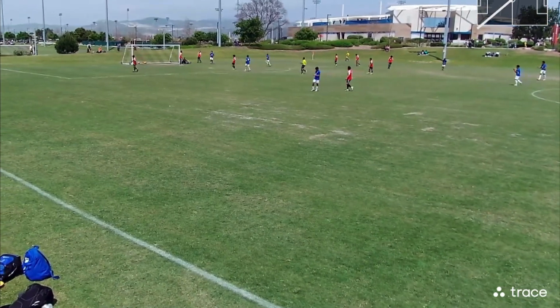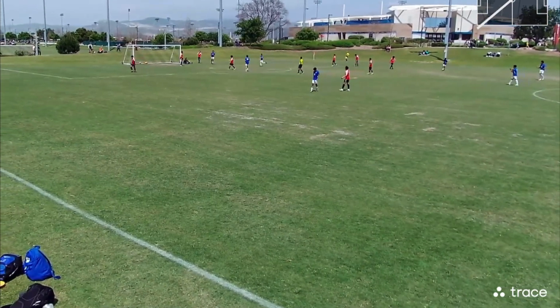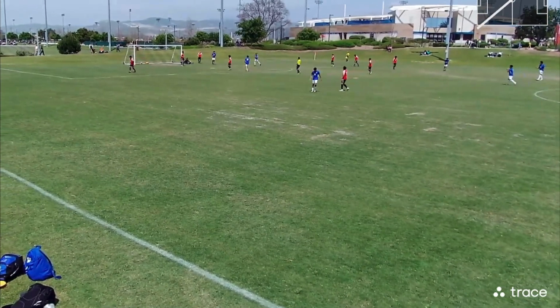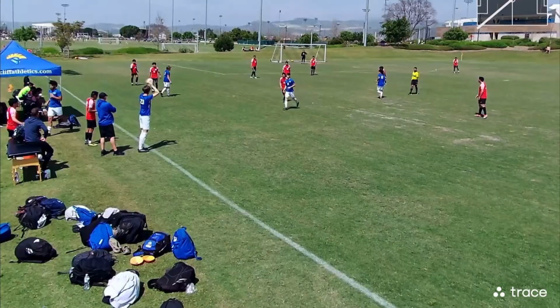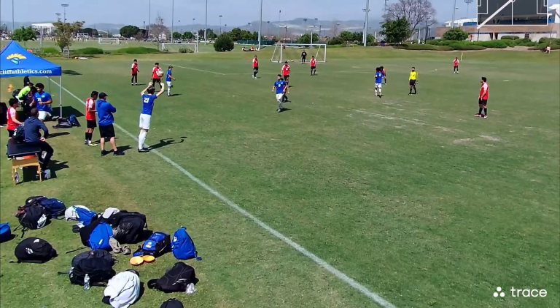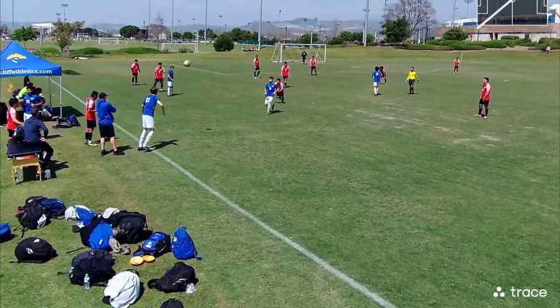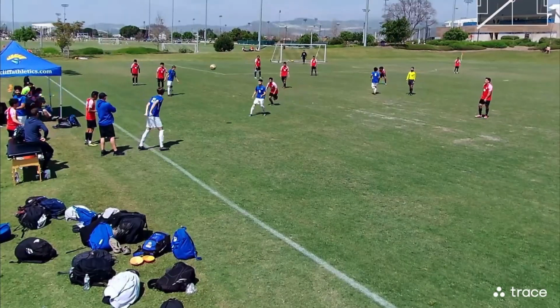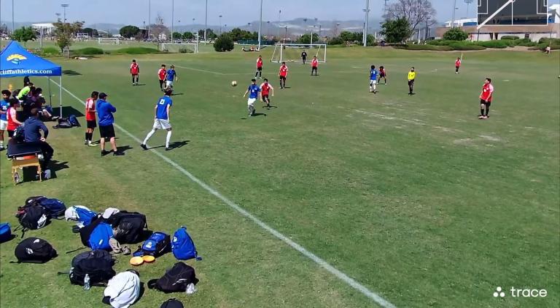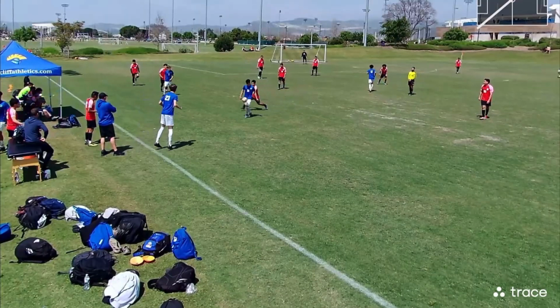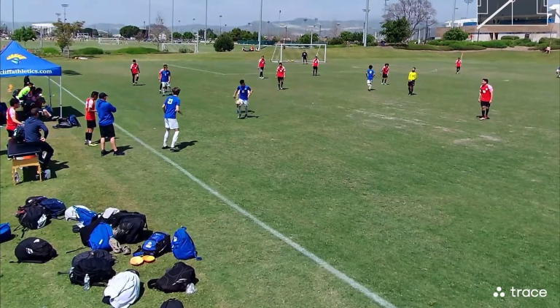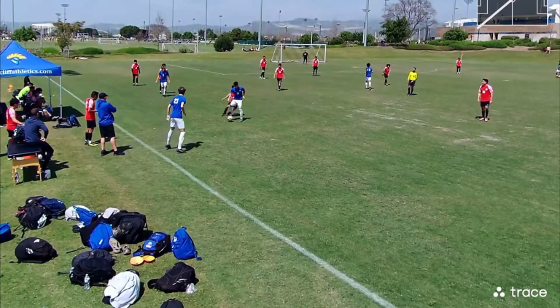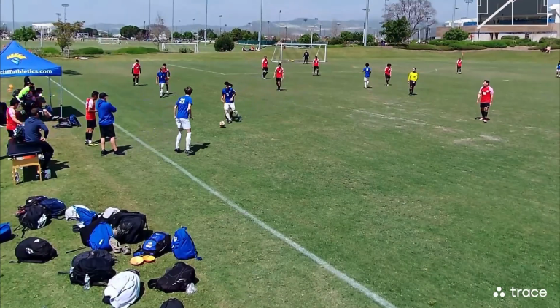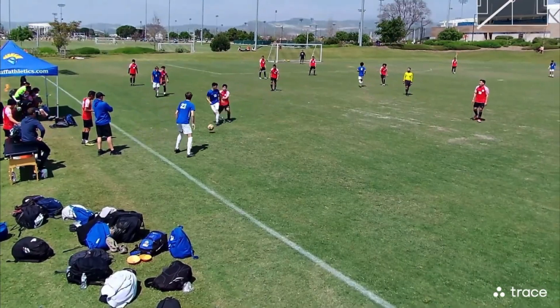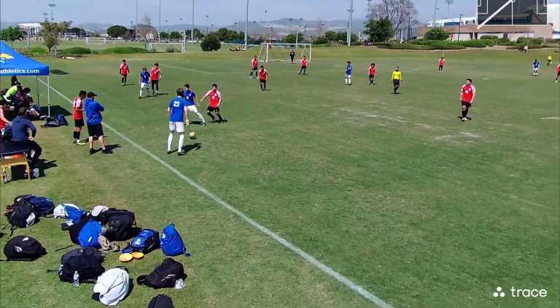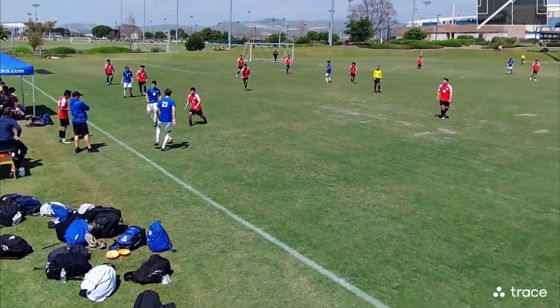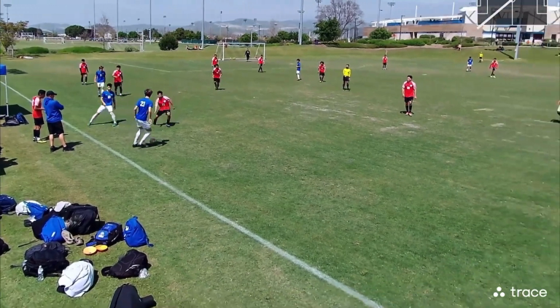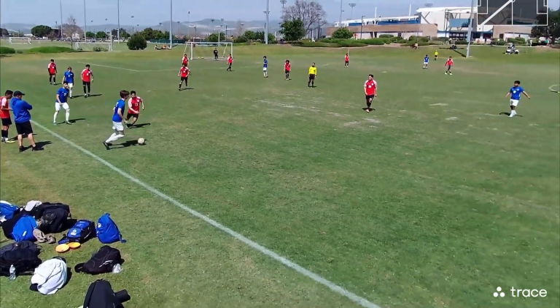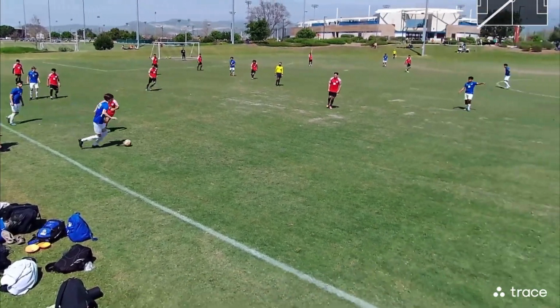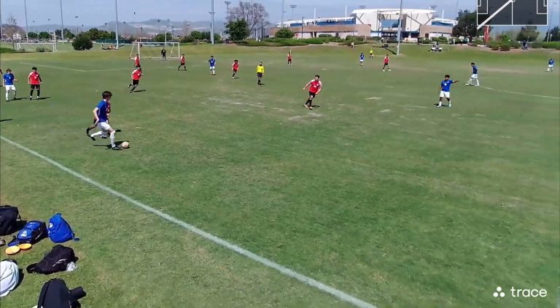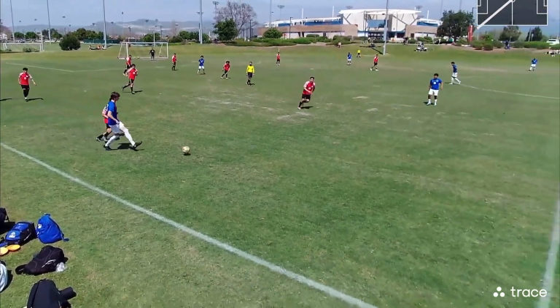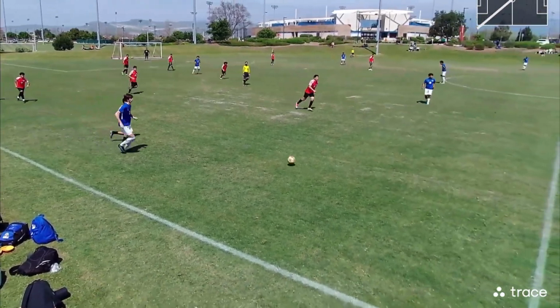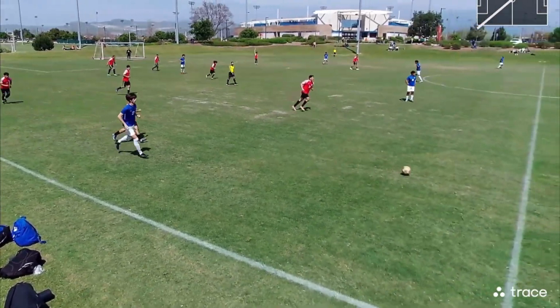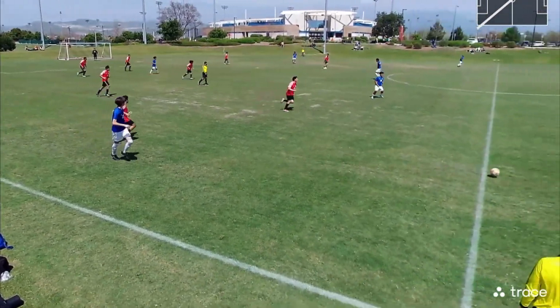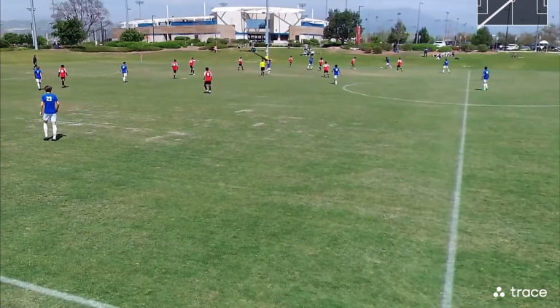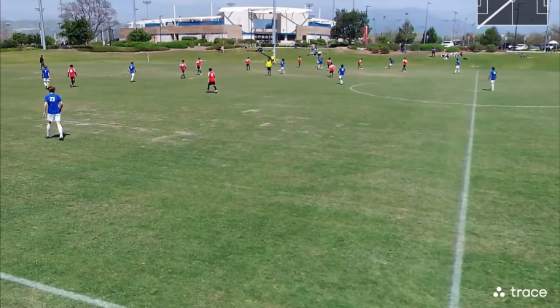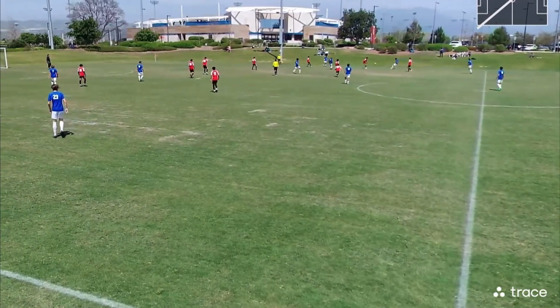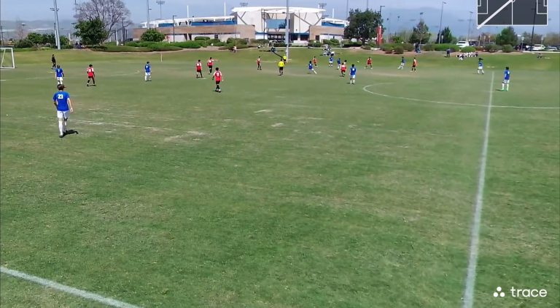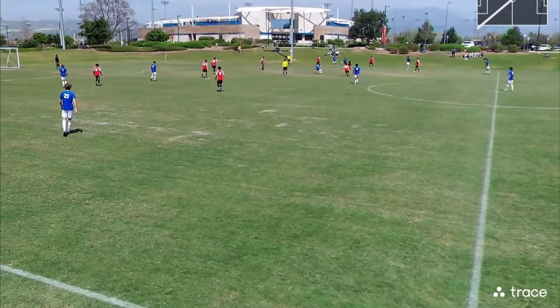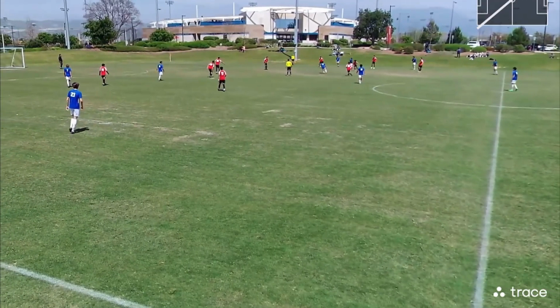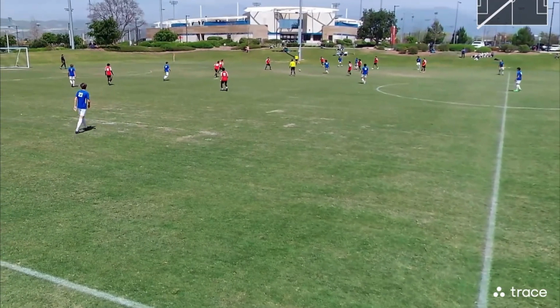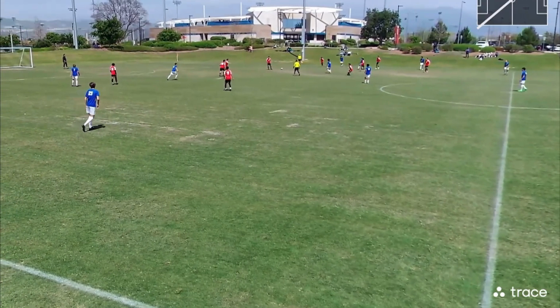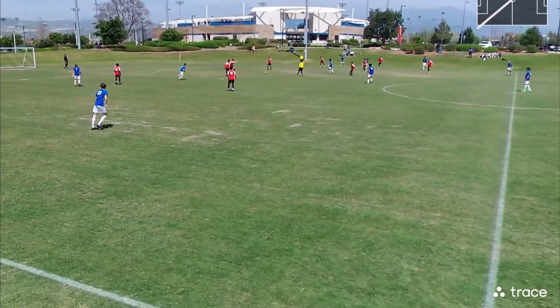As you guys can see, the first play of the game, Adam gets a really nice goal. Here, I knock it back to Ryan — first play of the game, just off of throwing.